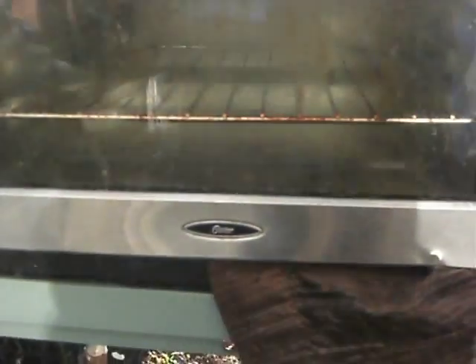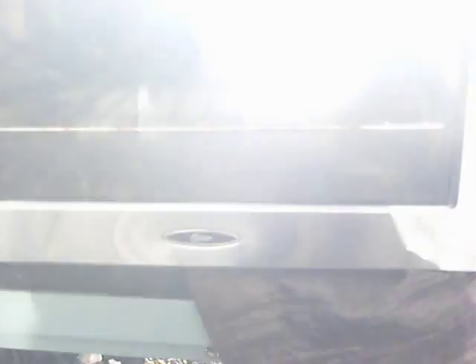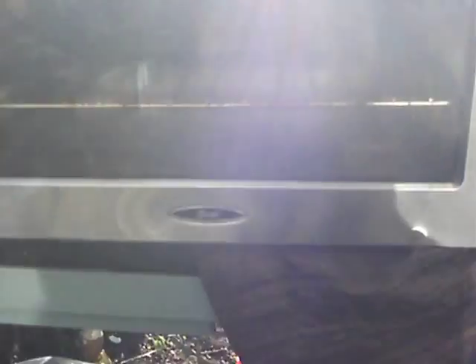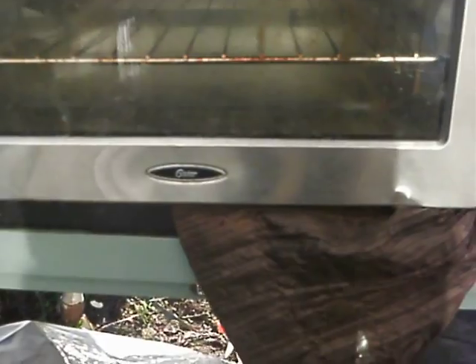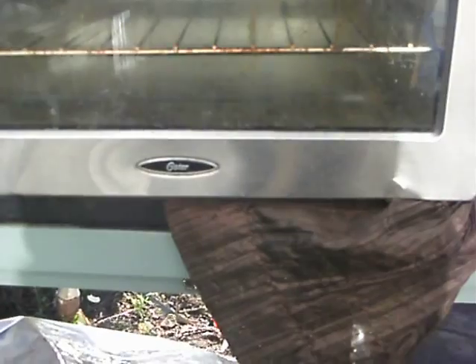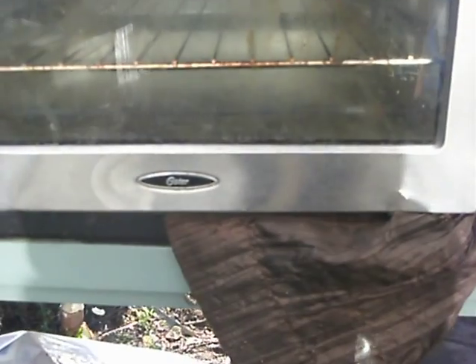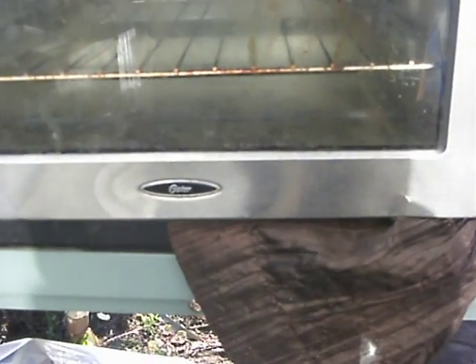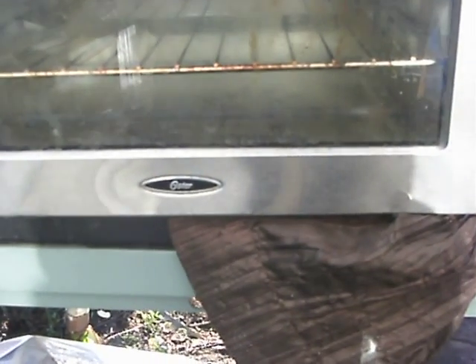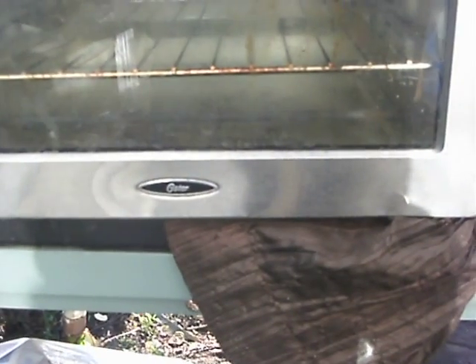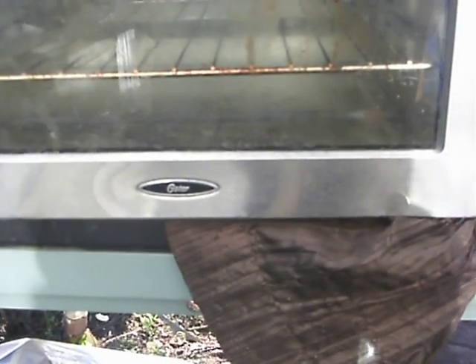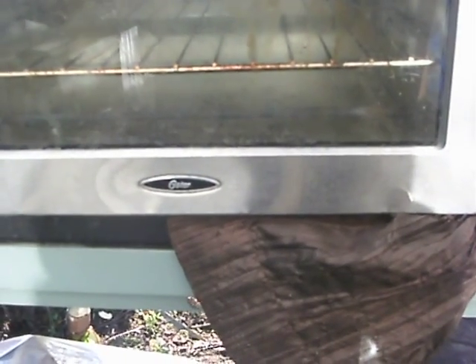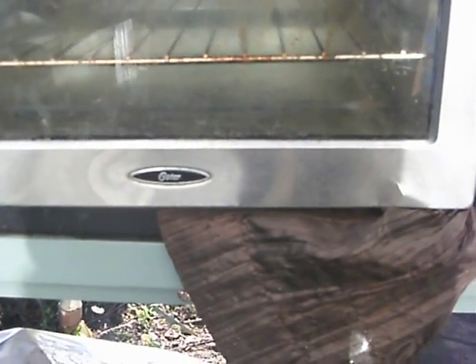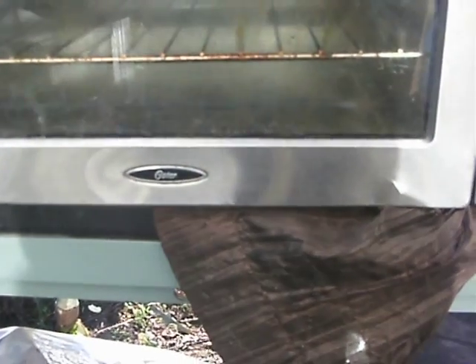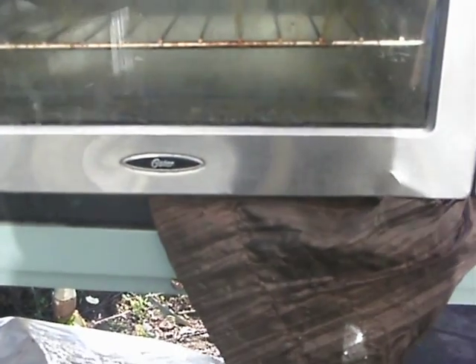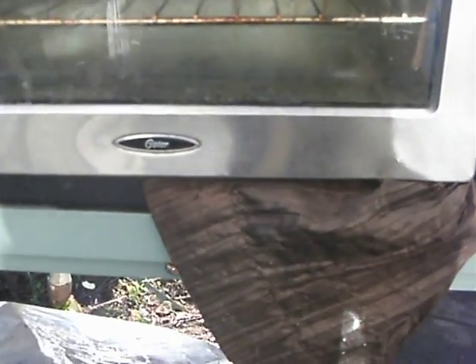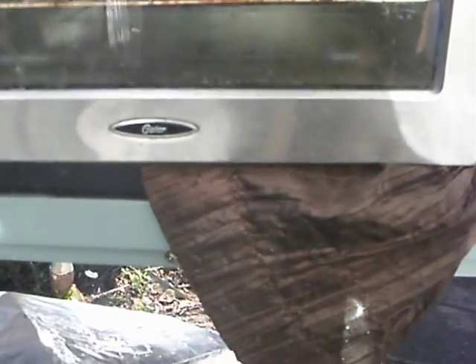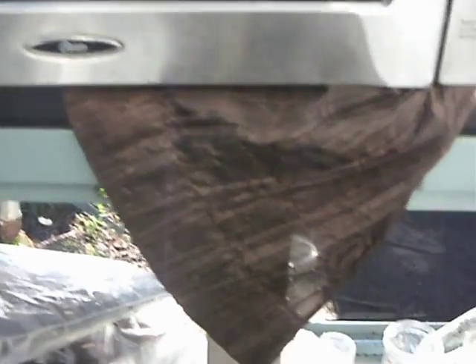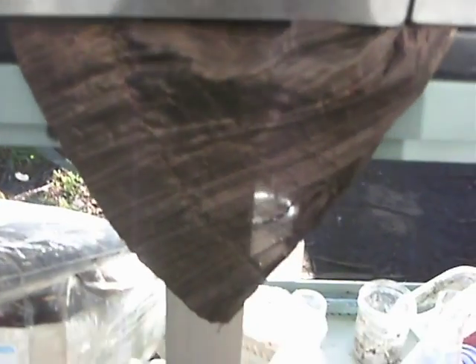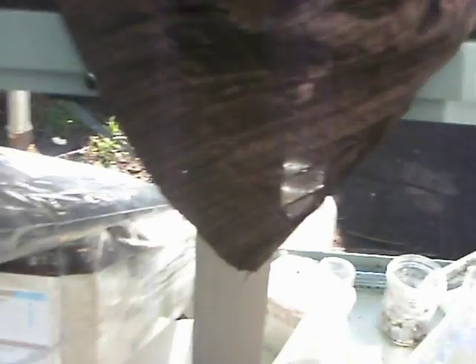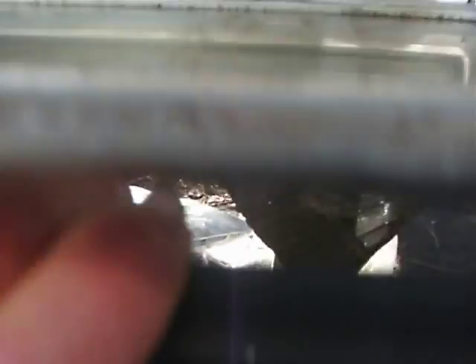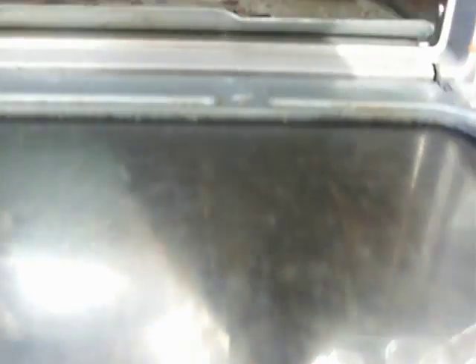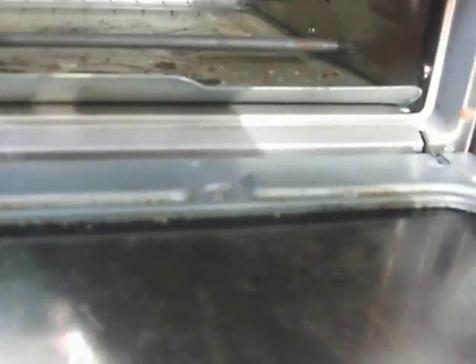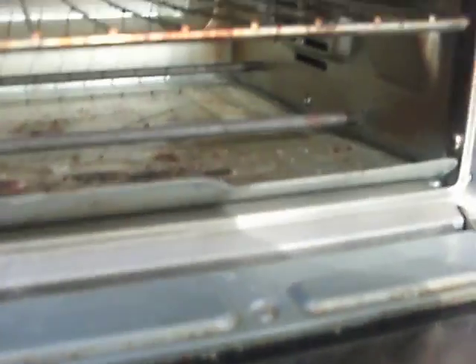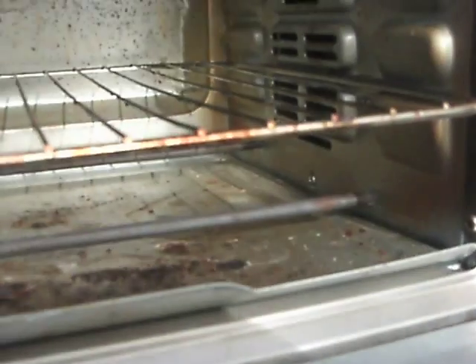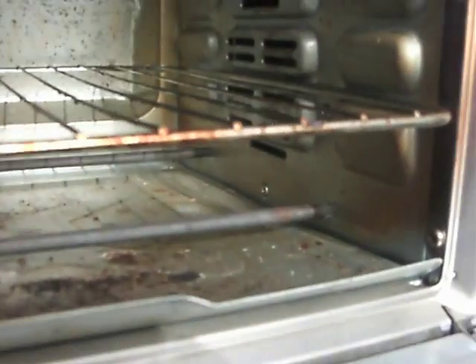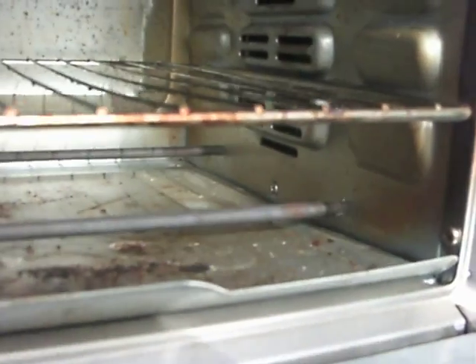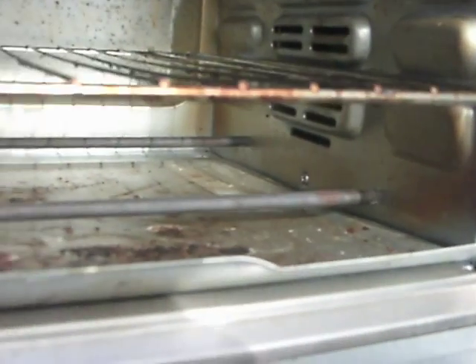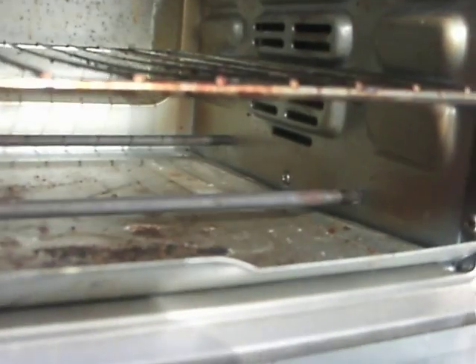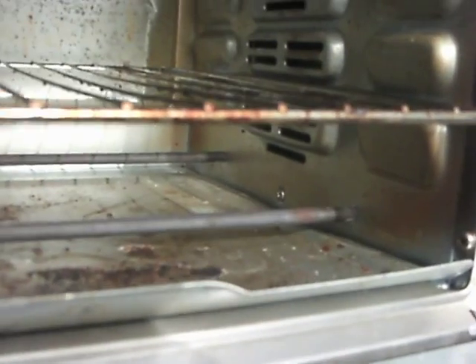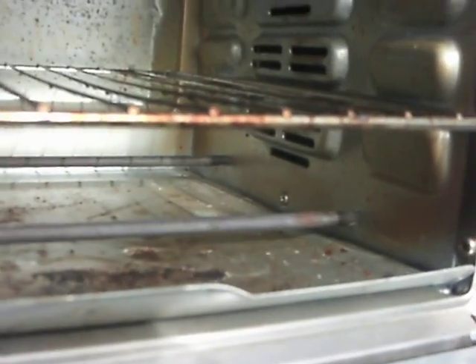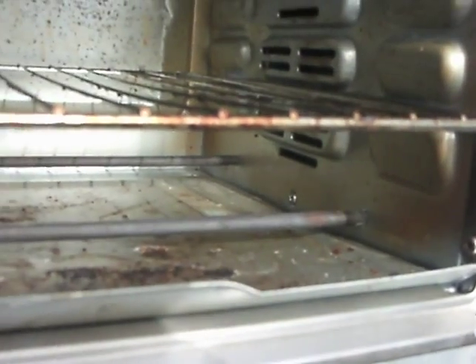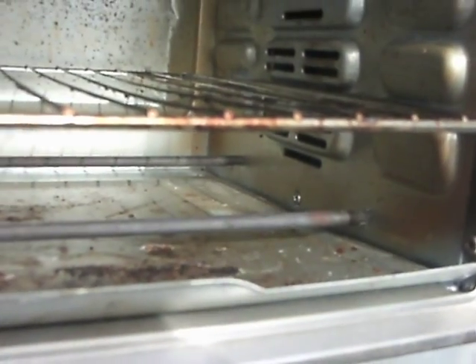Here's your Loaster Mini Convection Oven.